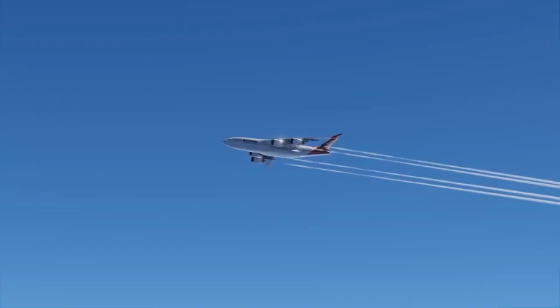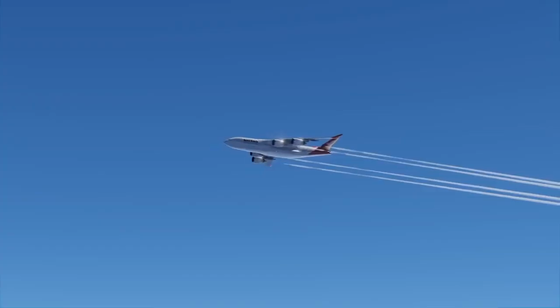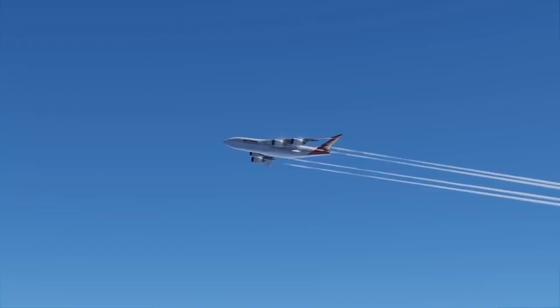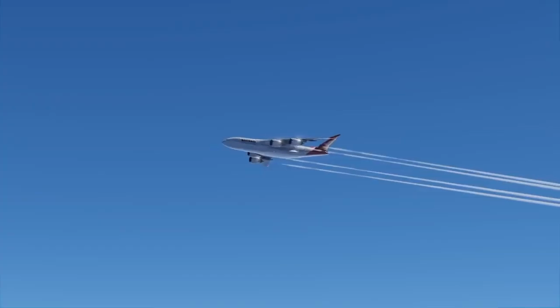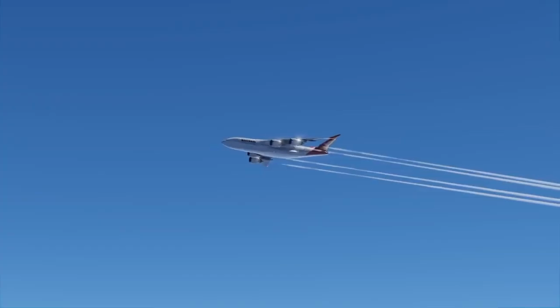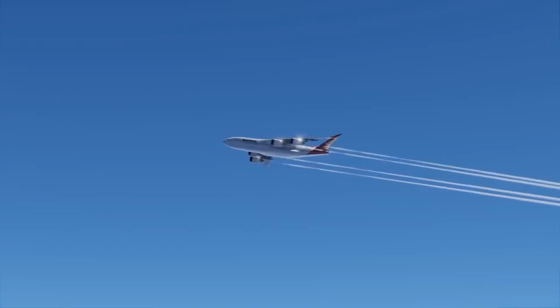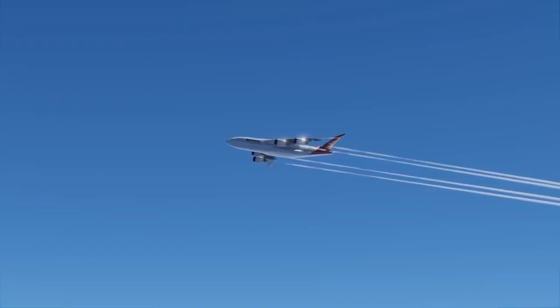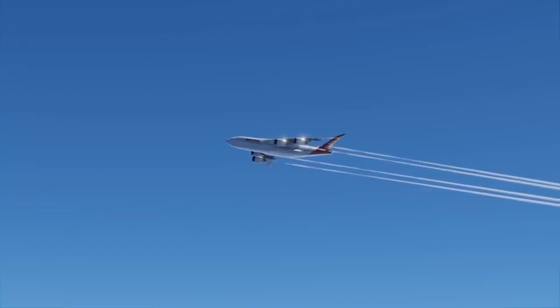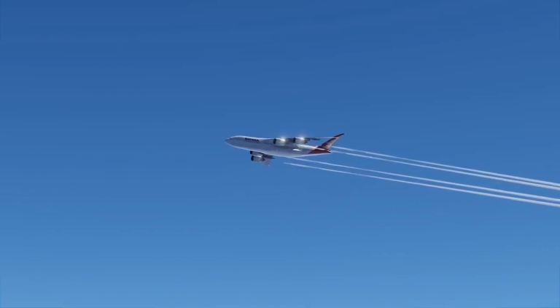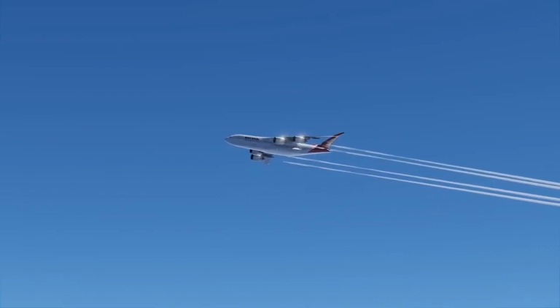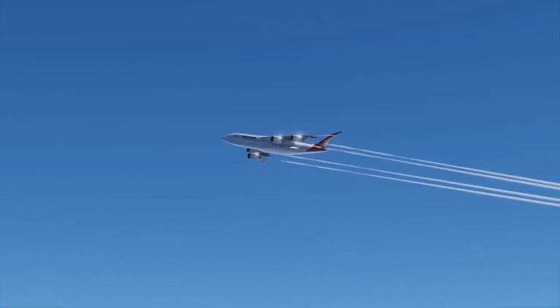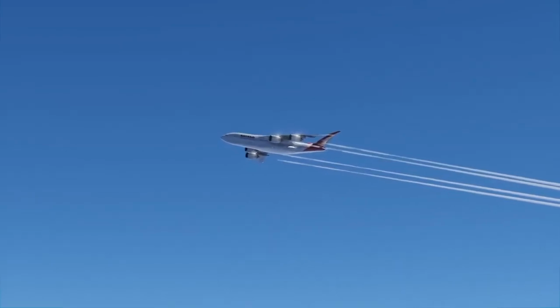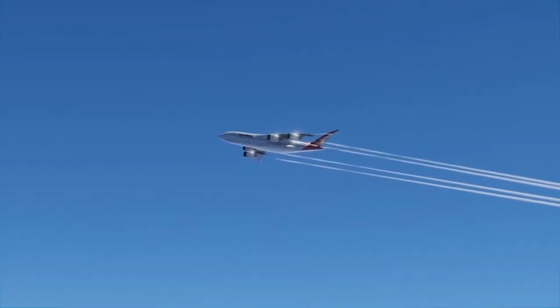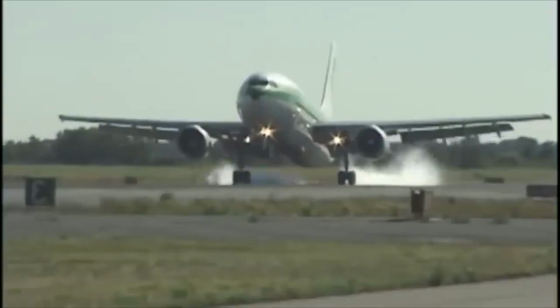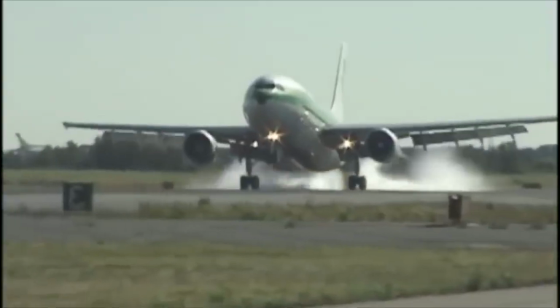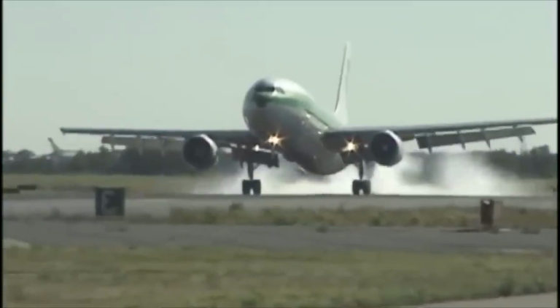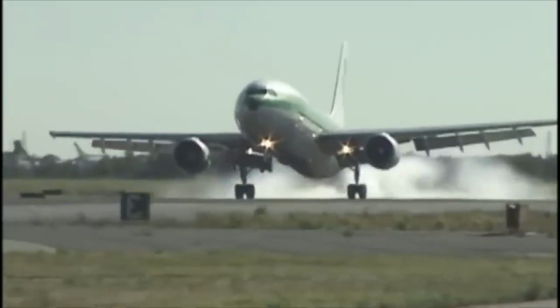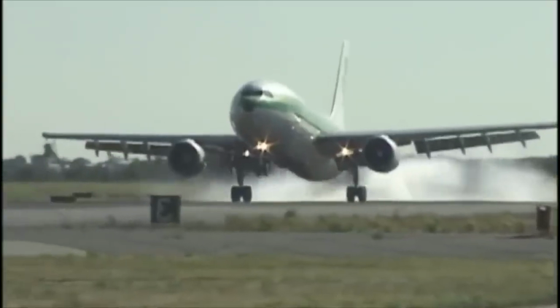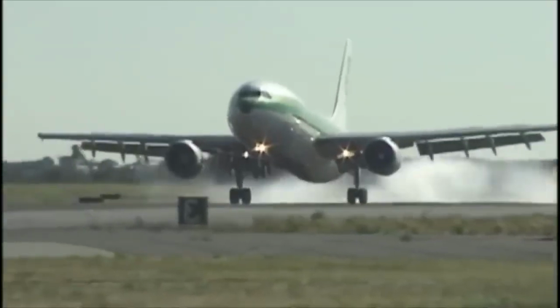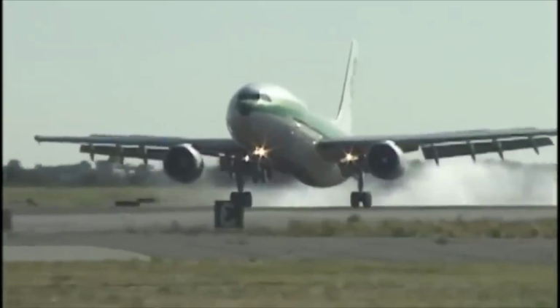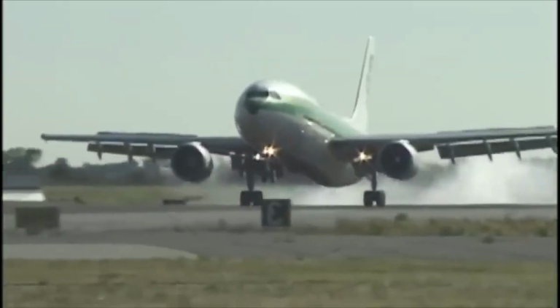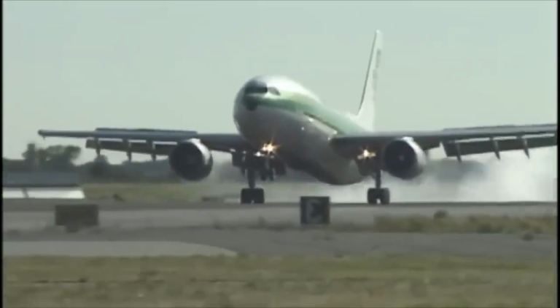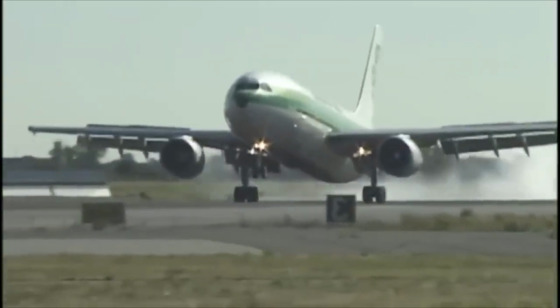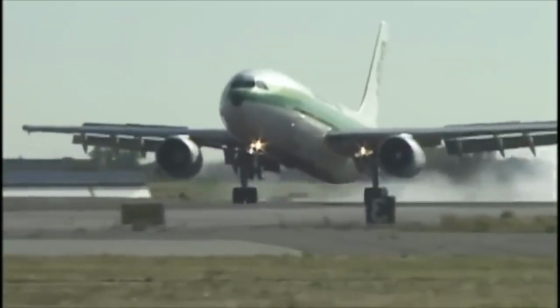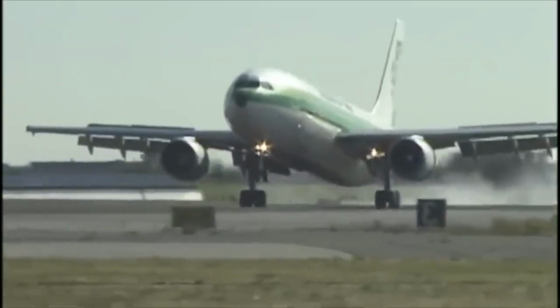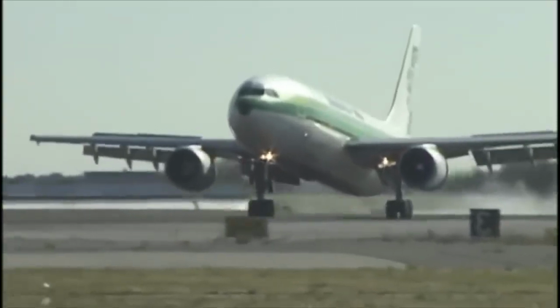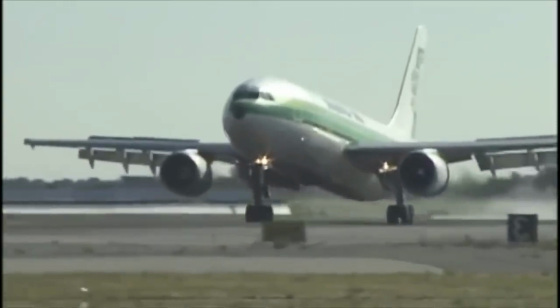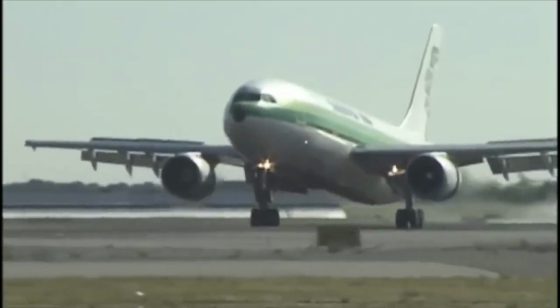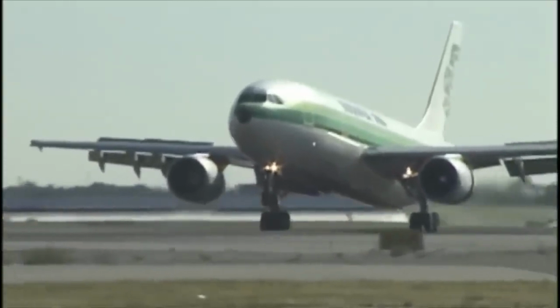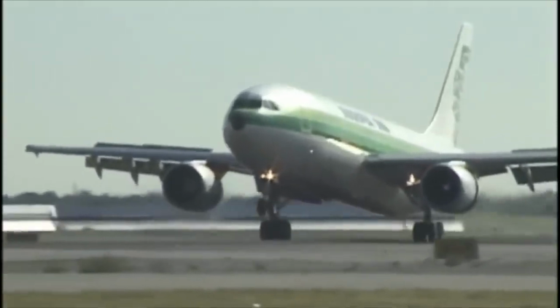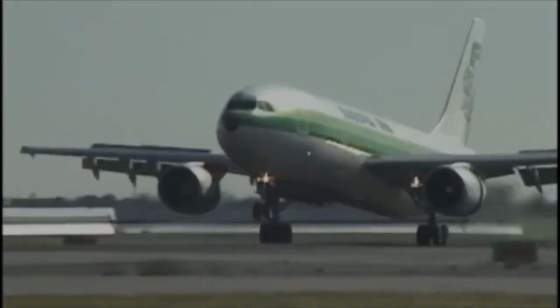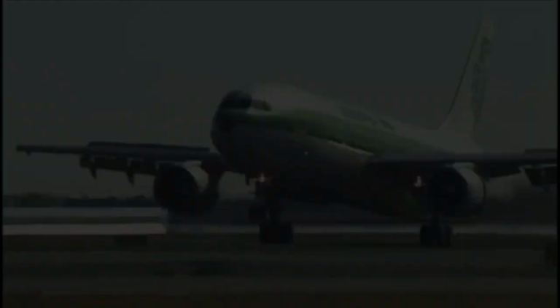Welcome back to Future City. Today we are going to talk all about the real 900-passenger superjet.